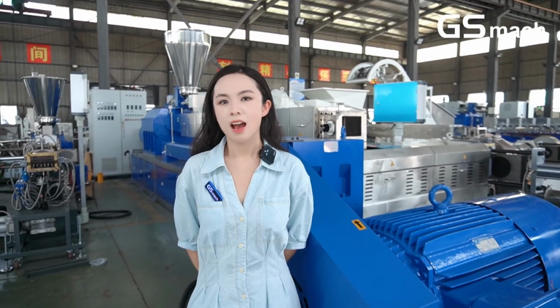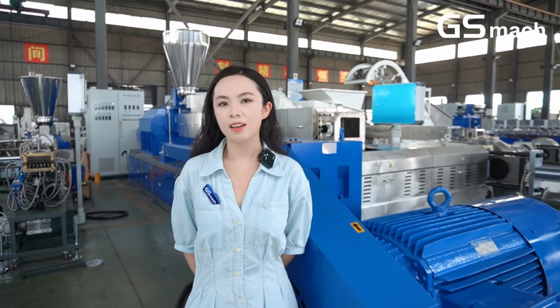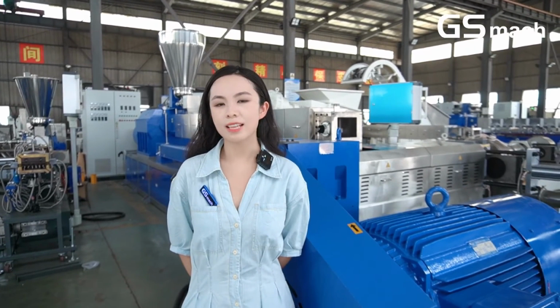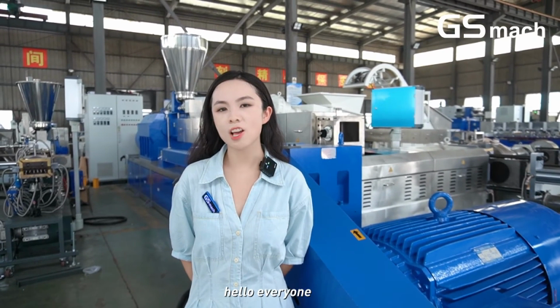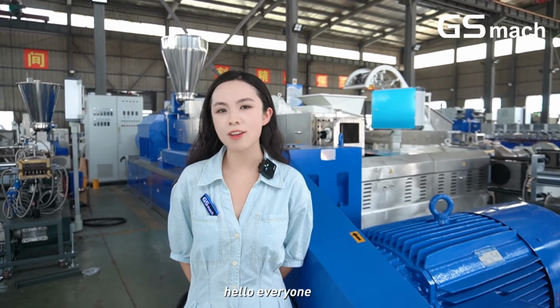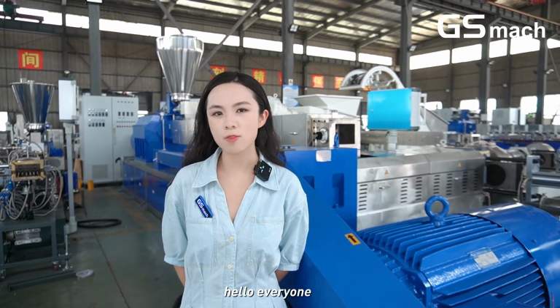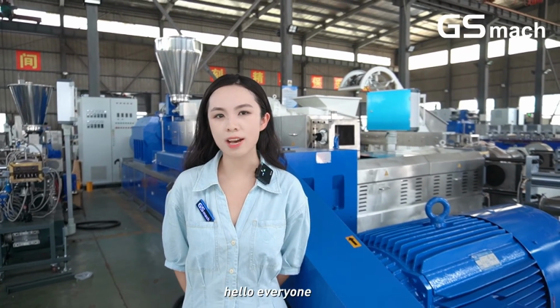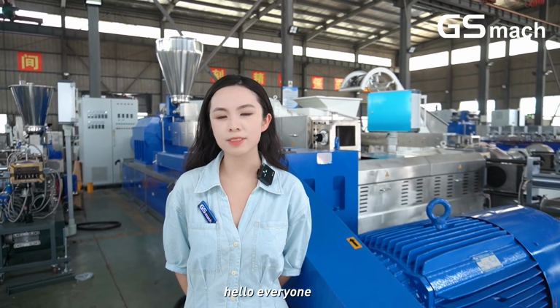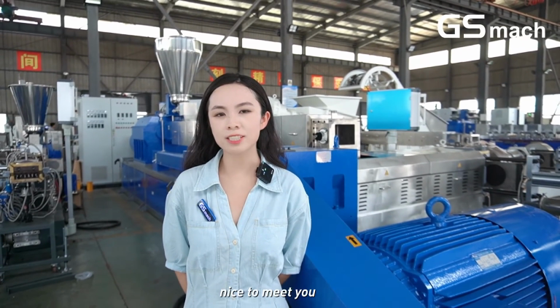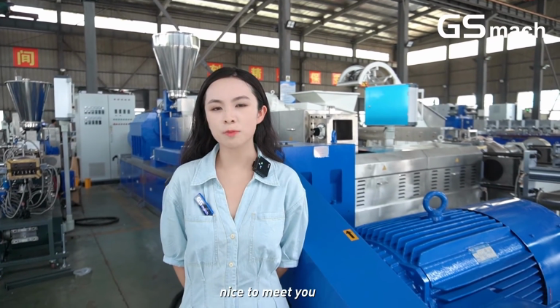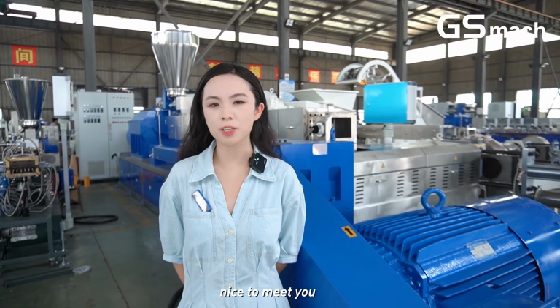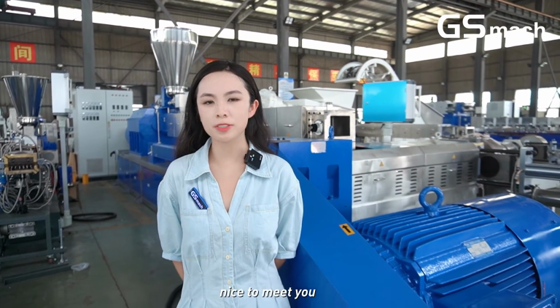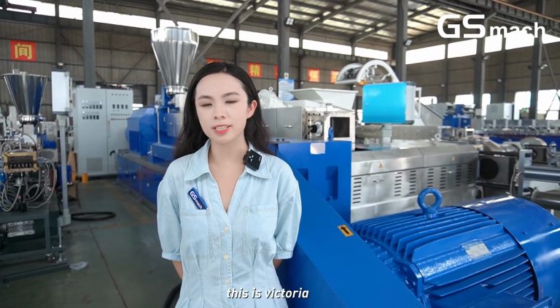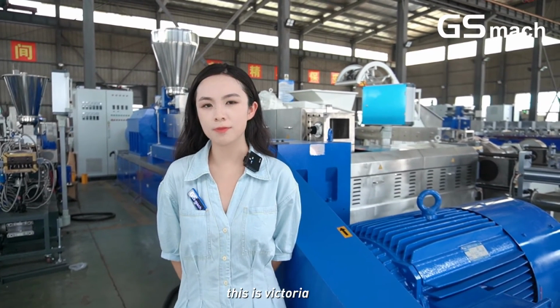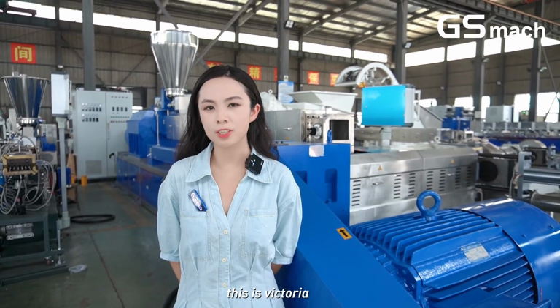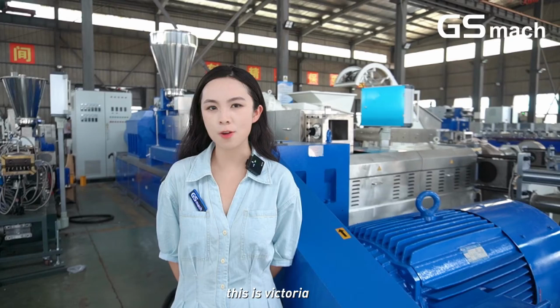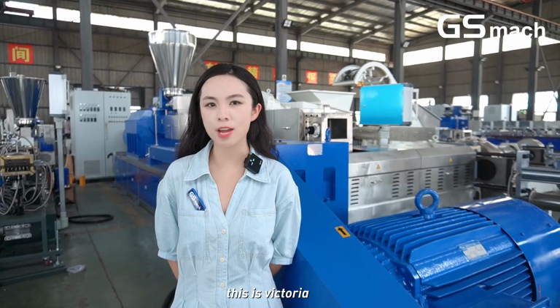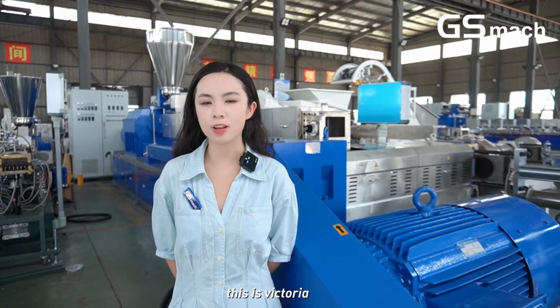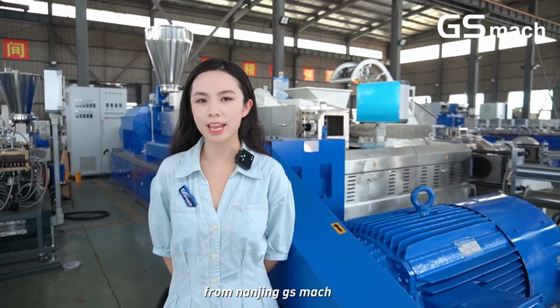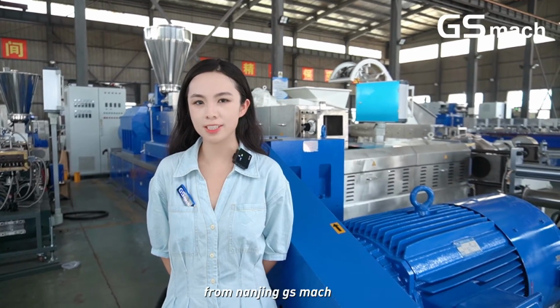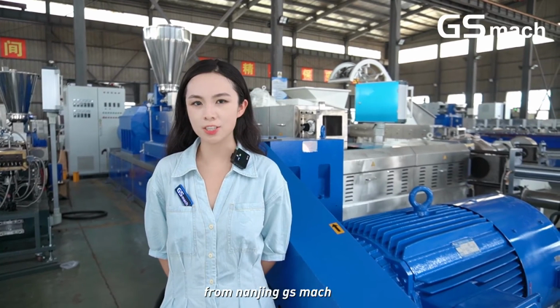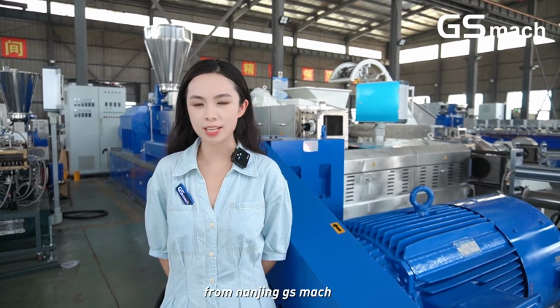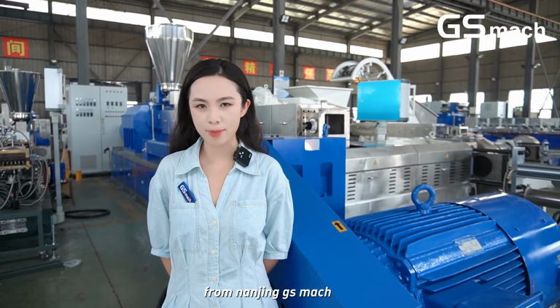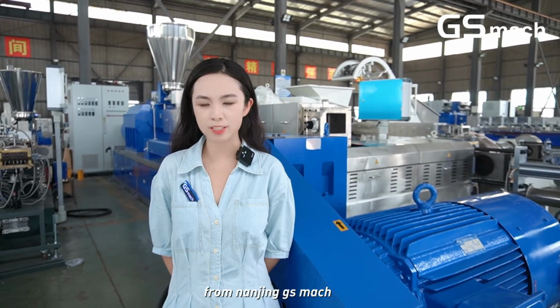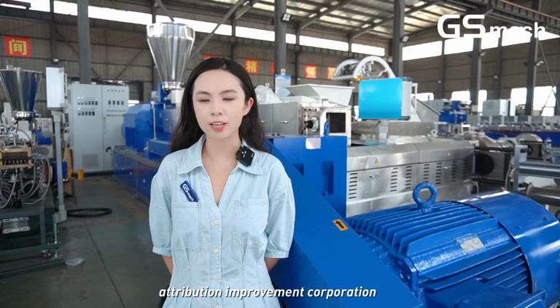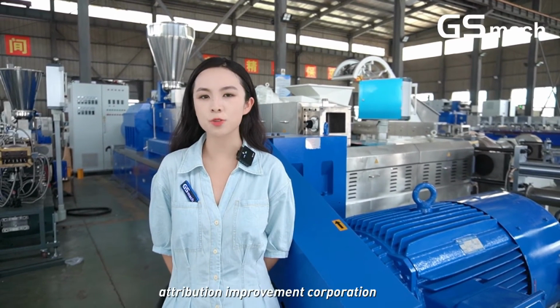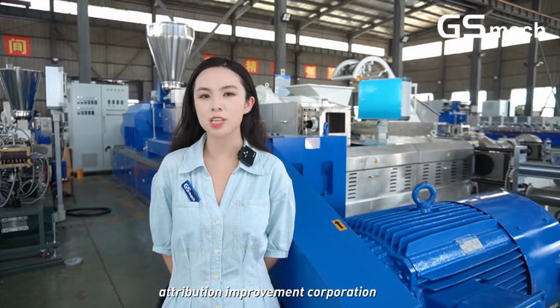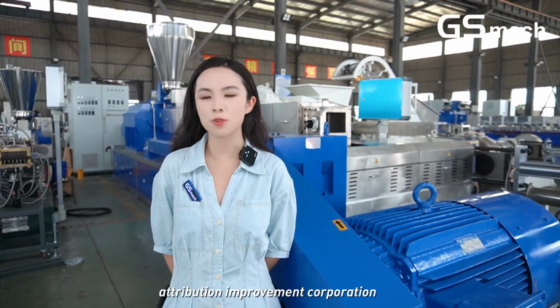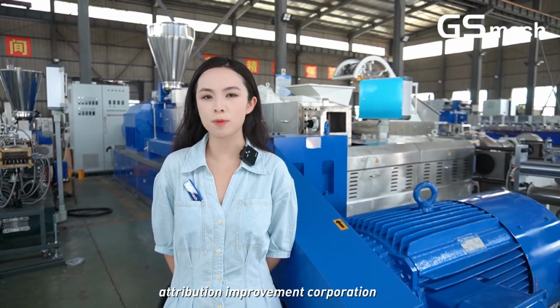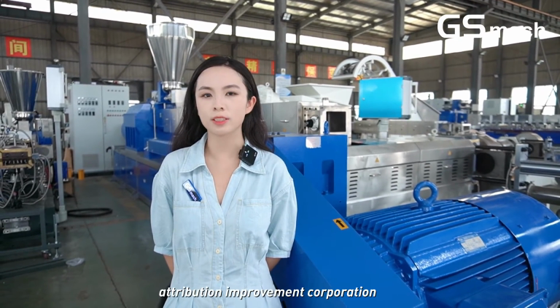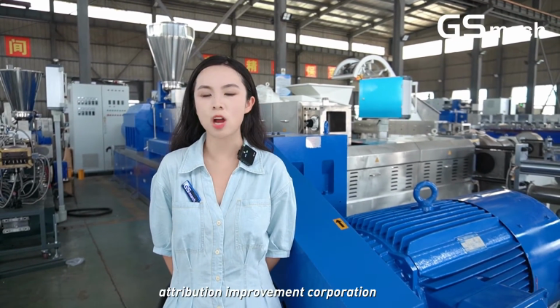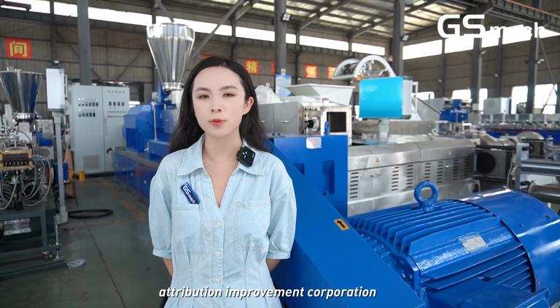Hello everyone, nice to meet you. This is Victoria from Nanjing GS Match Corporation.